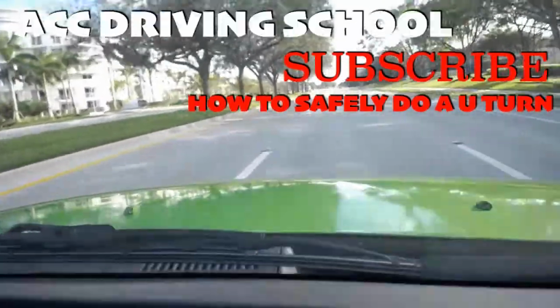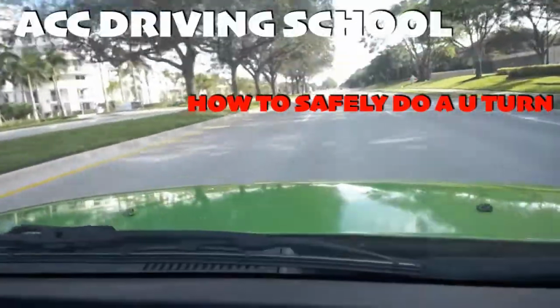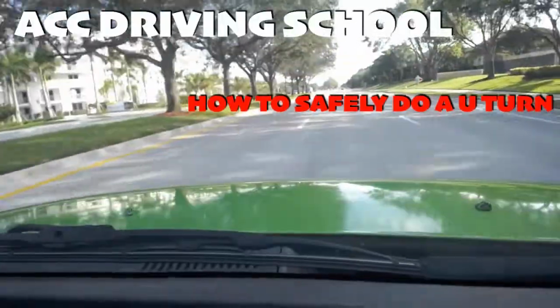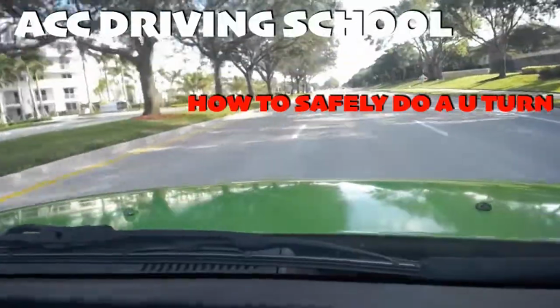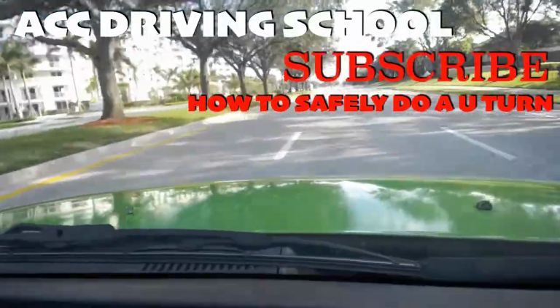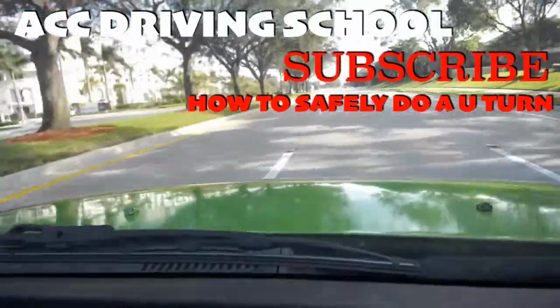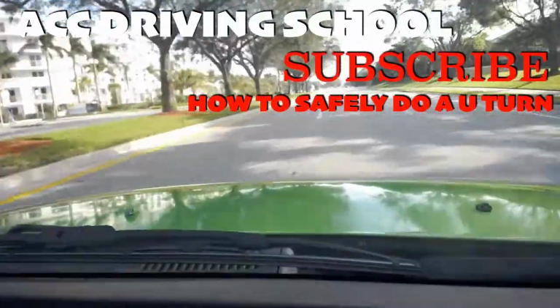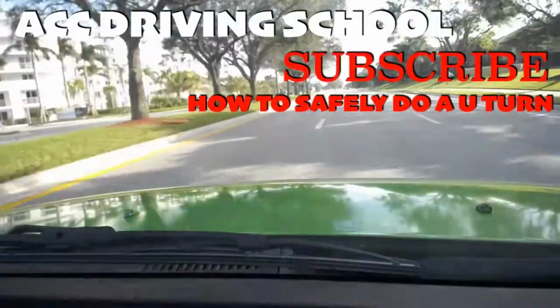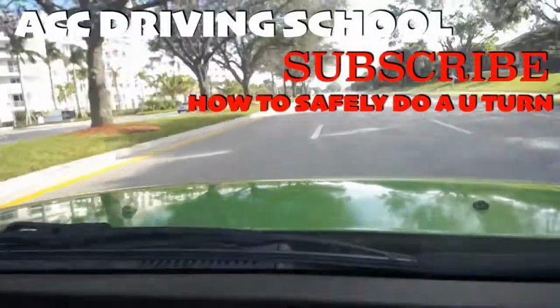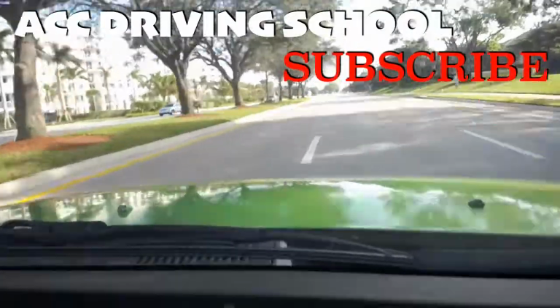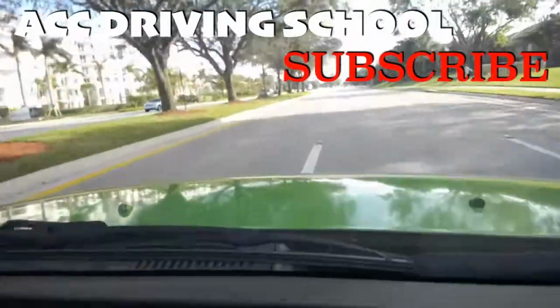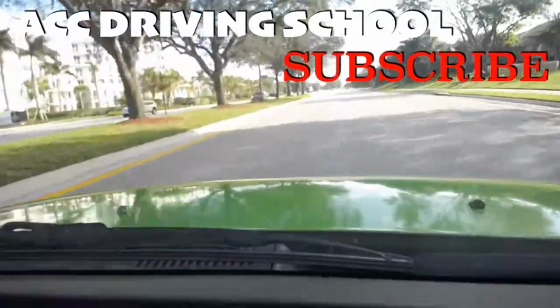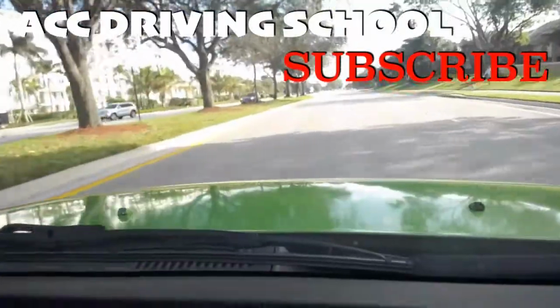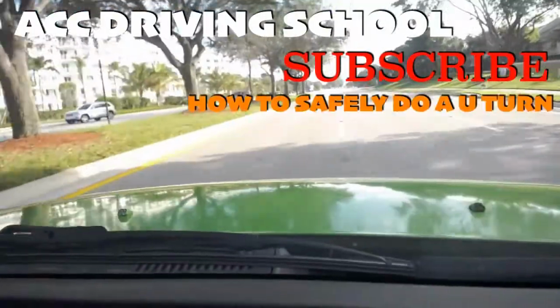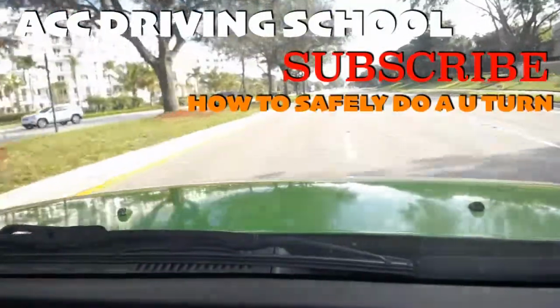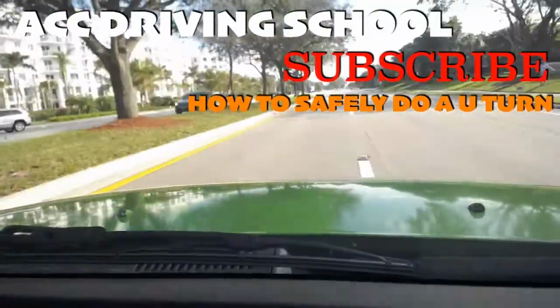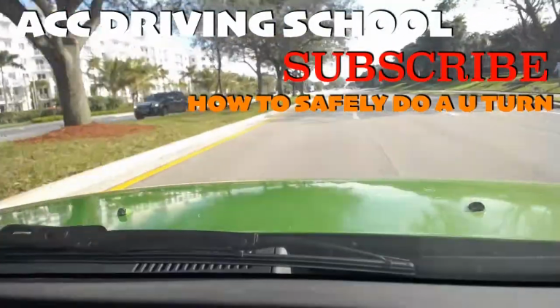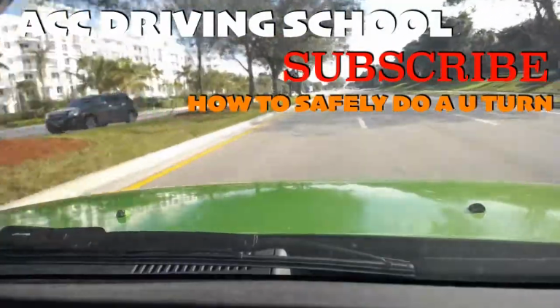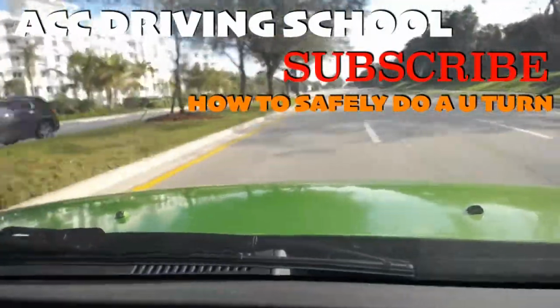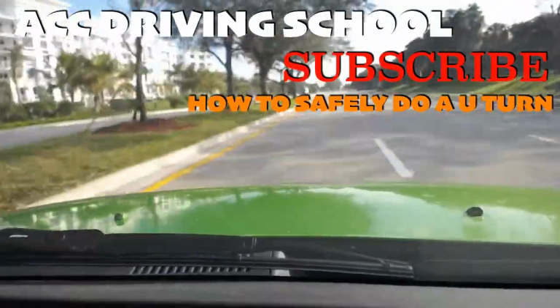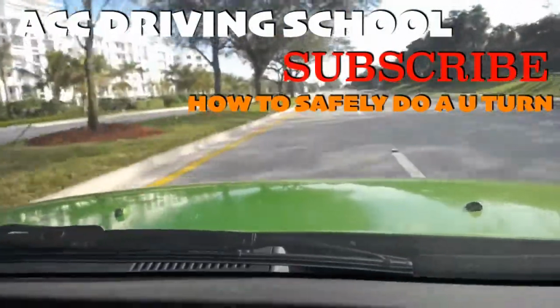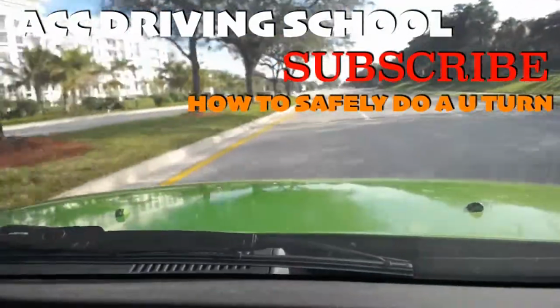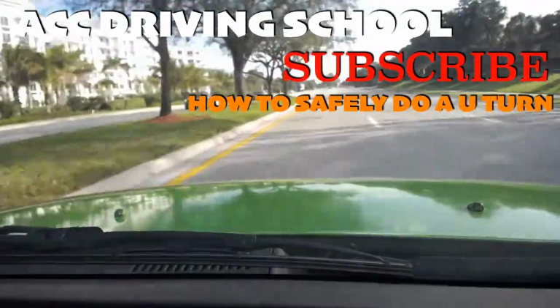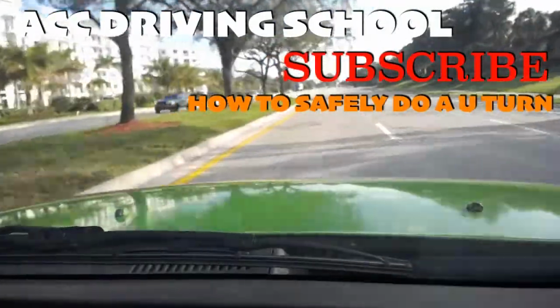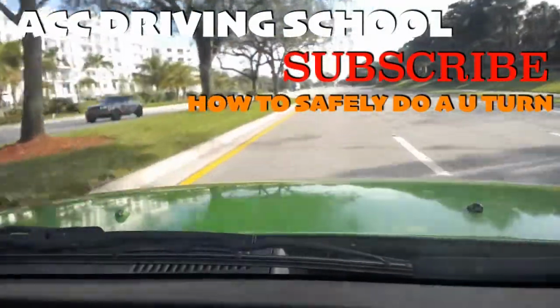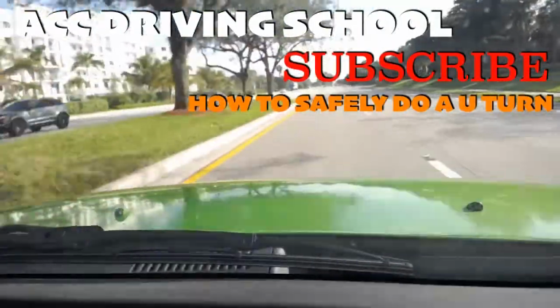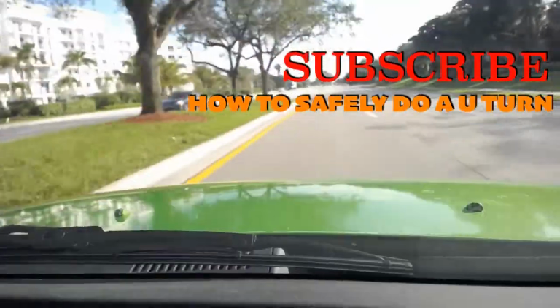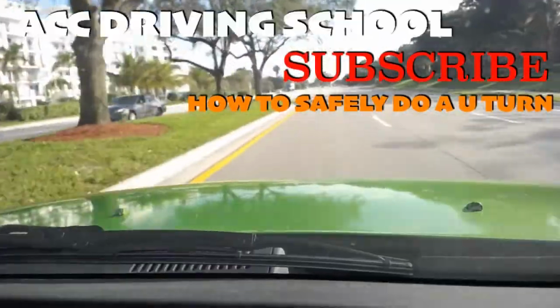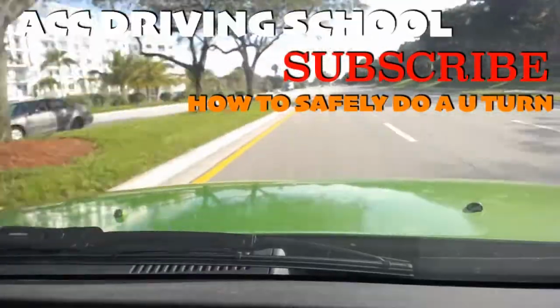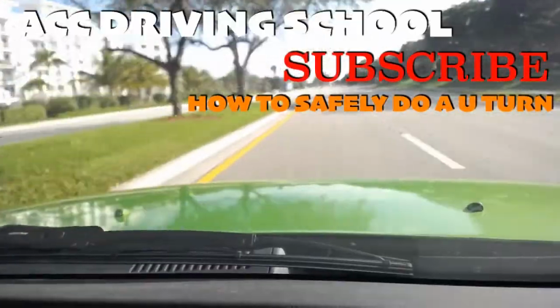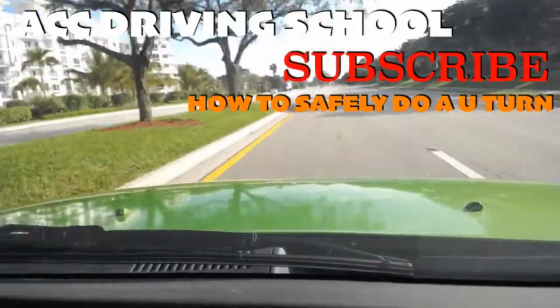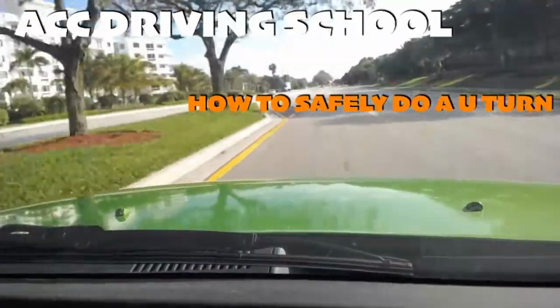So we're going to go ahead and go into this lane again, and I'm going to show you again how to do the U-turn.